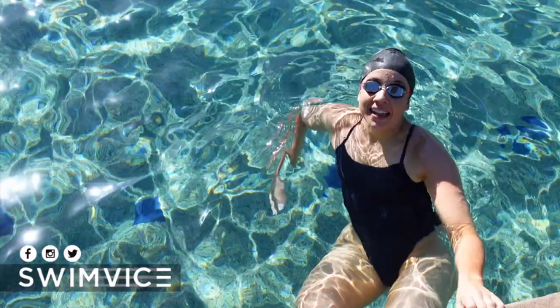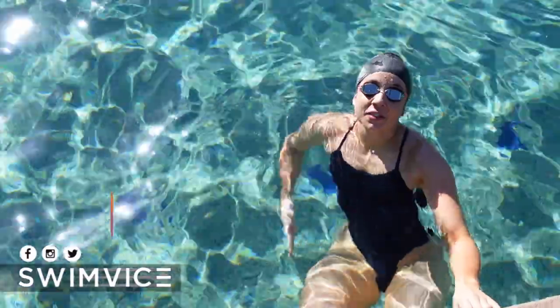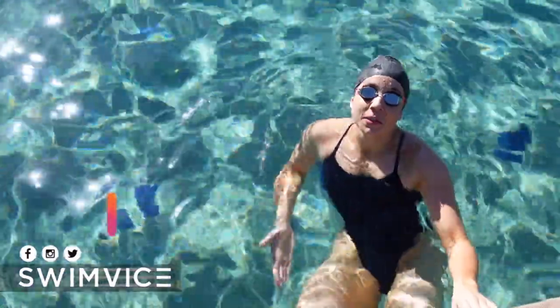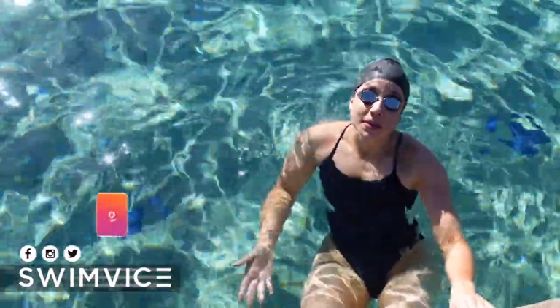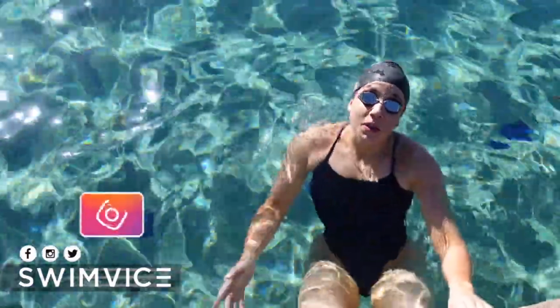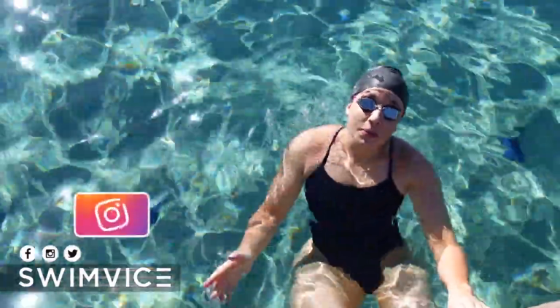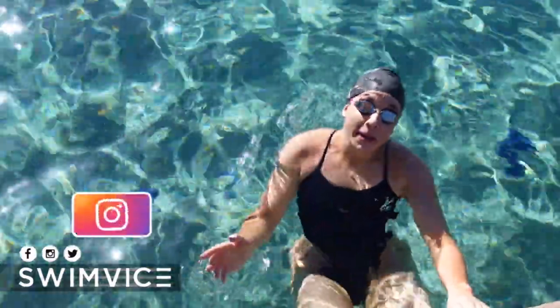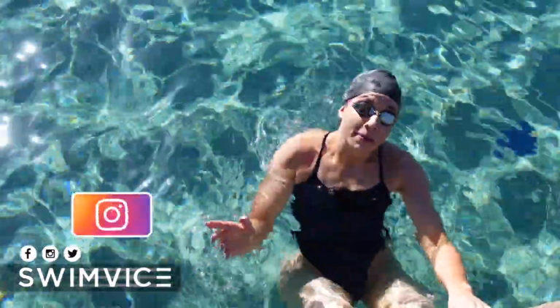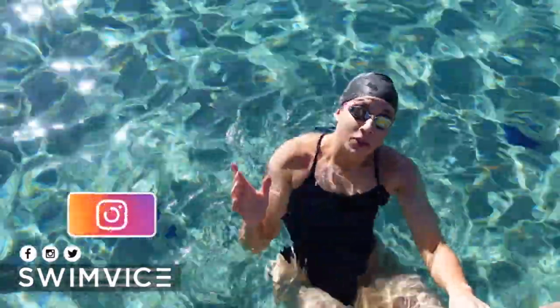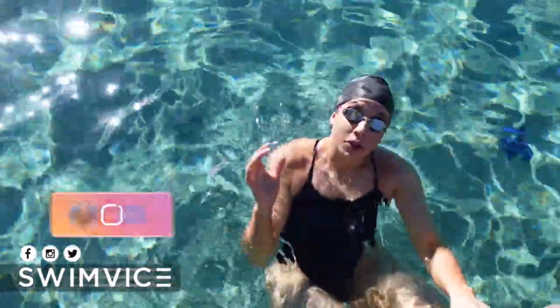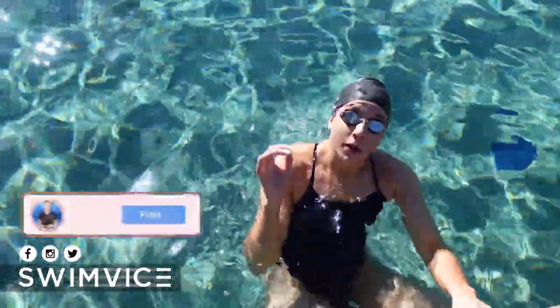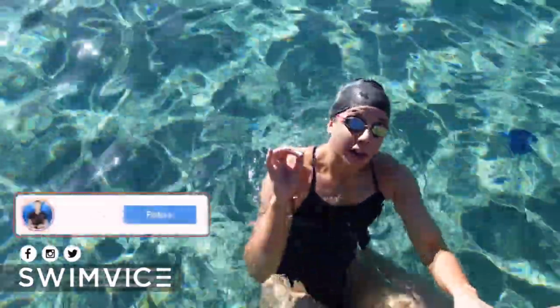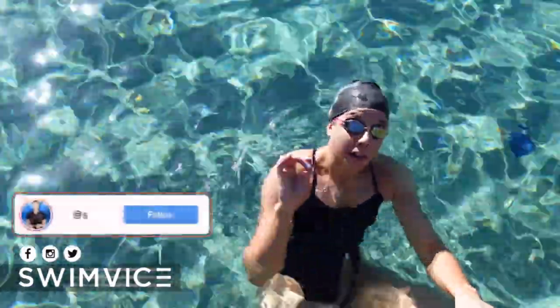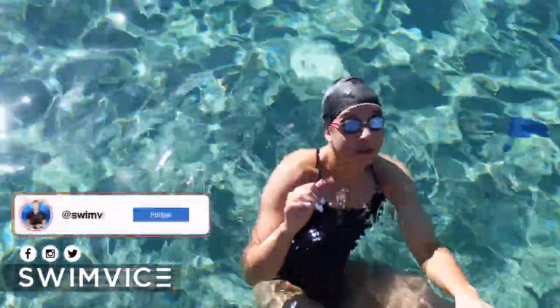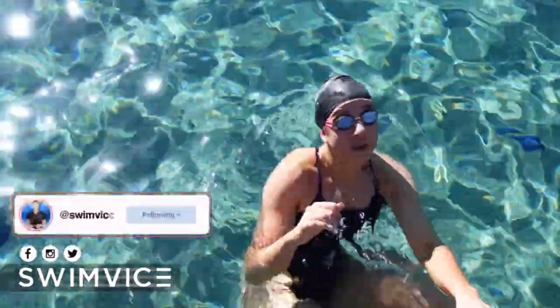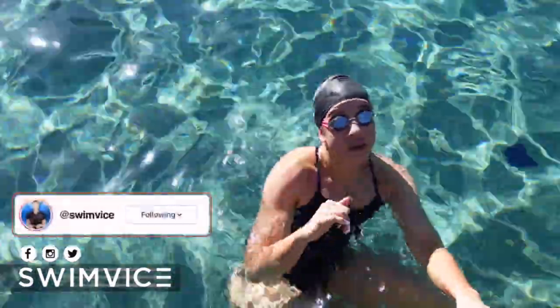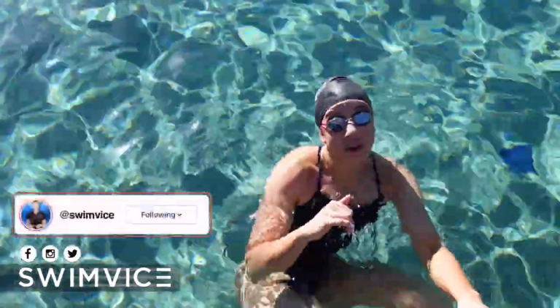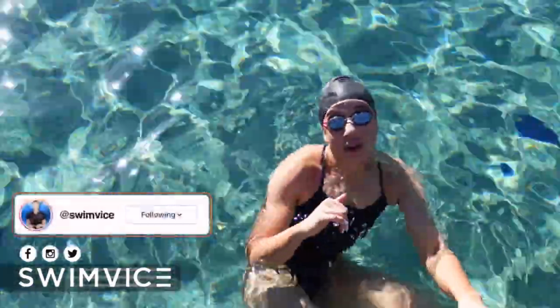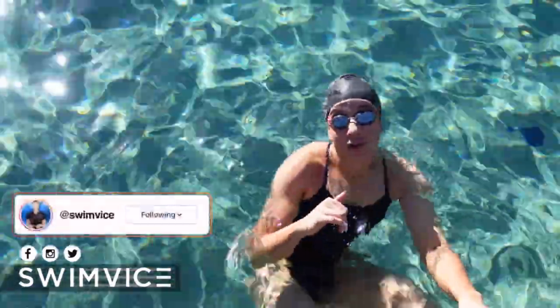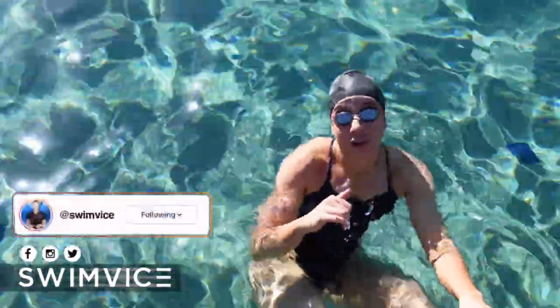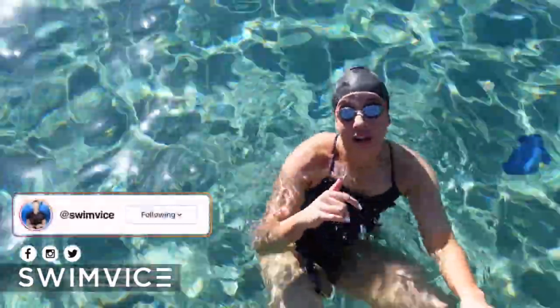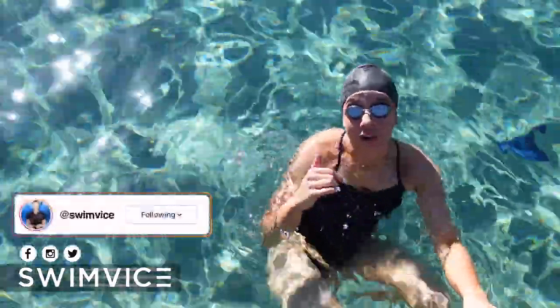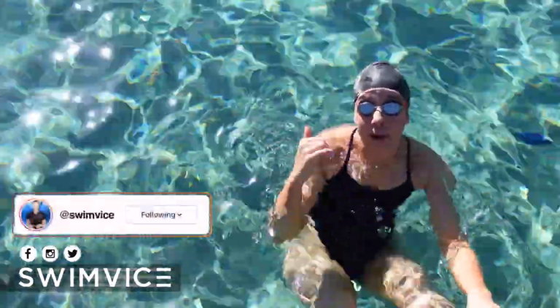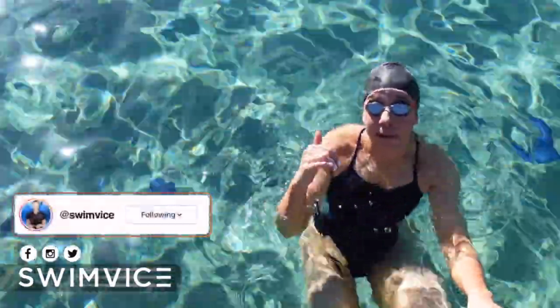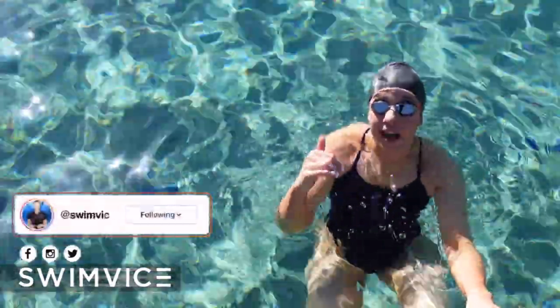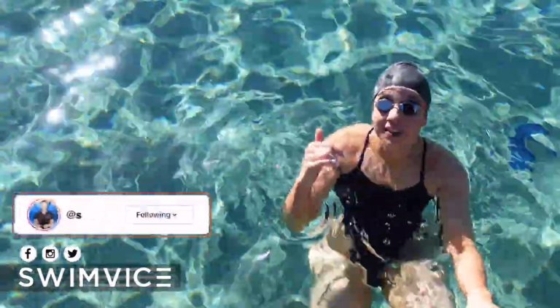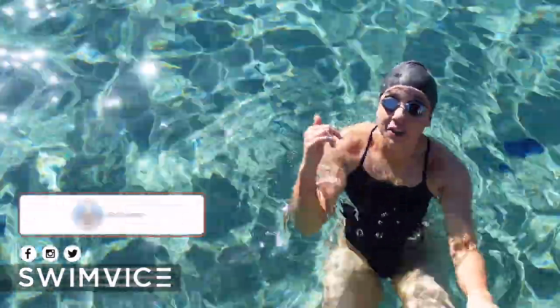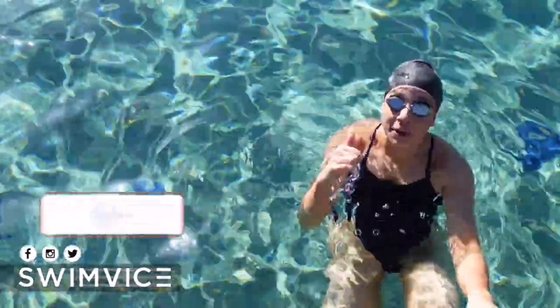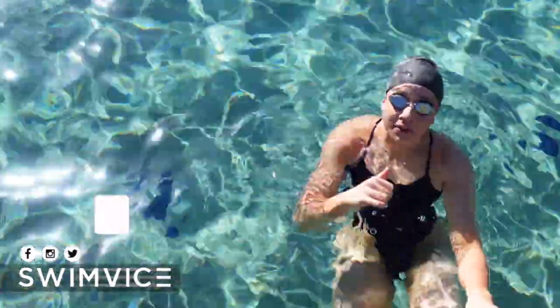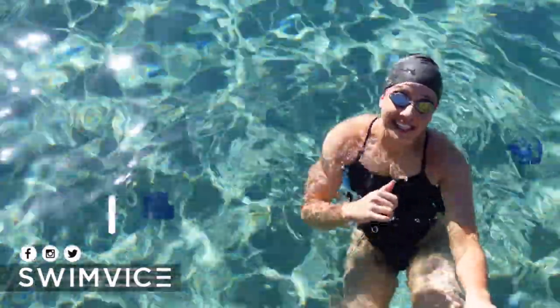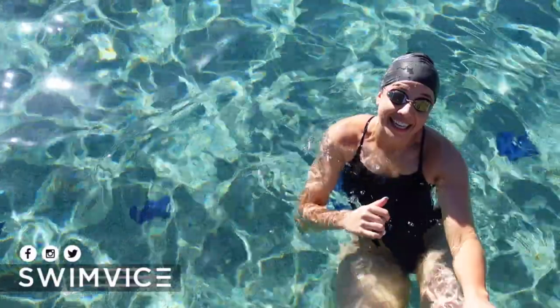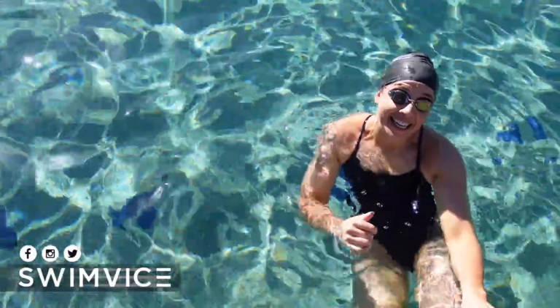Hey swimmers, I'm Coach Manny. I'm going to show you a useful sculling drill that you can apply to your butterfly technique.